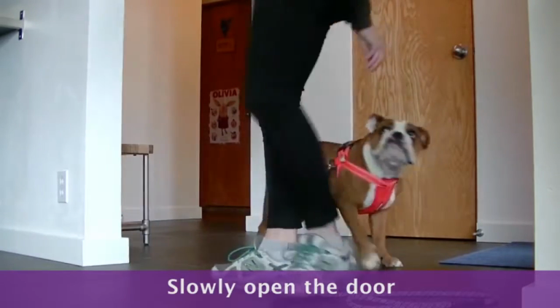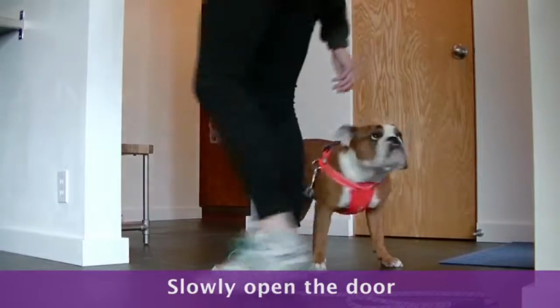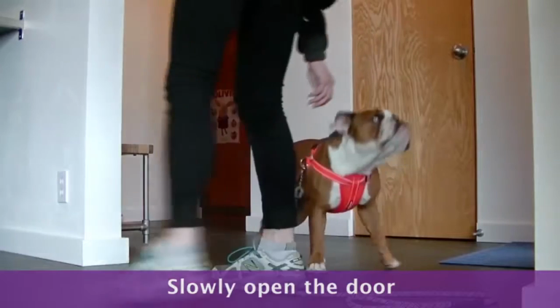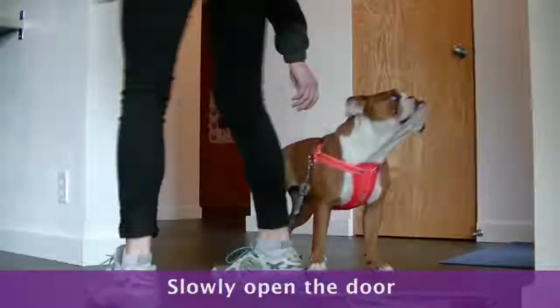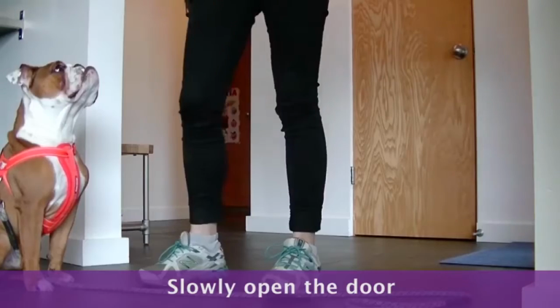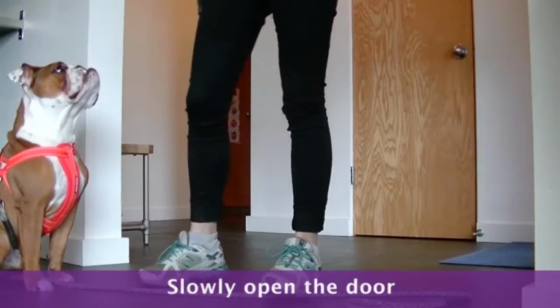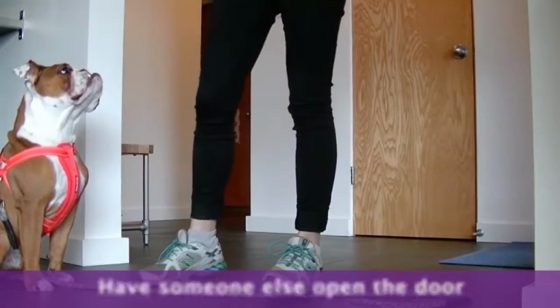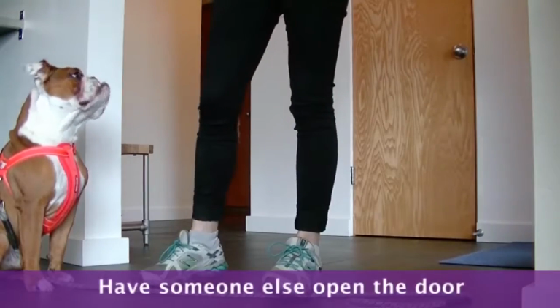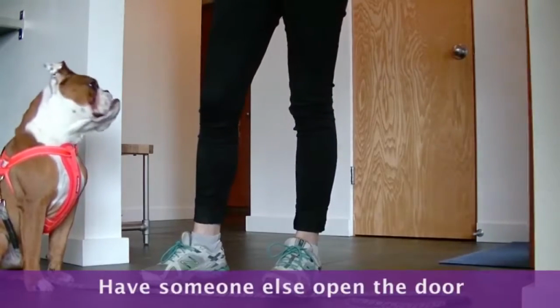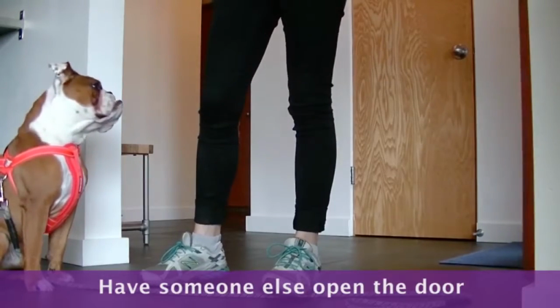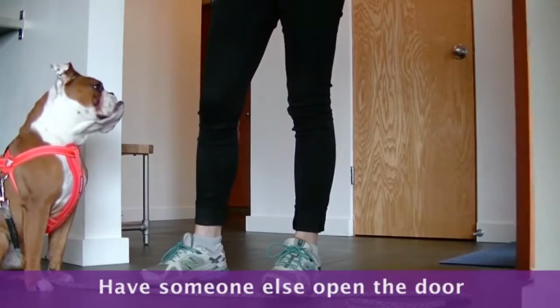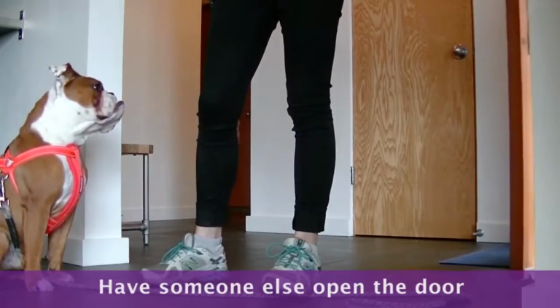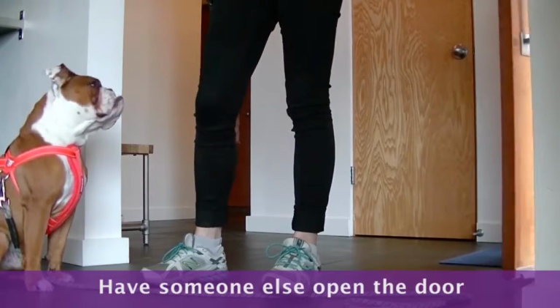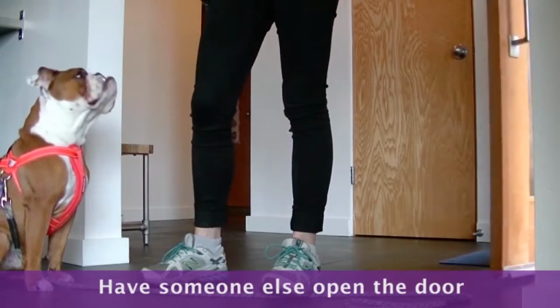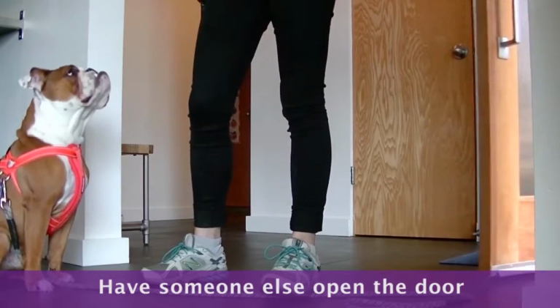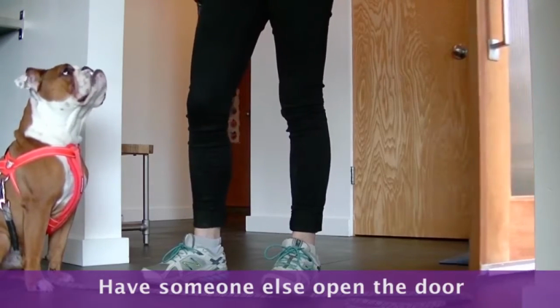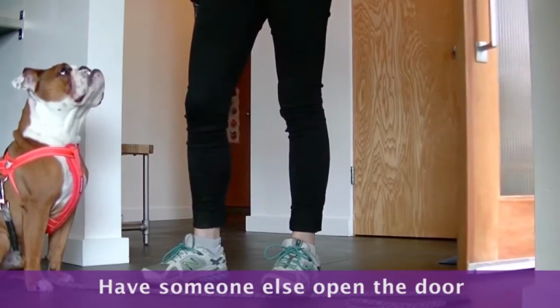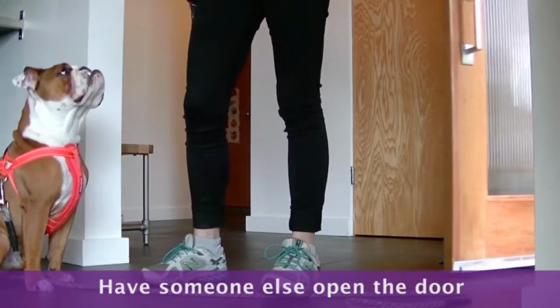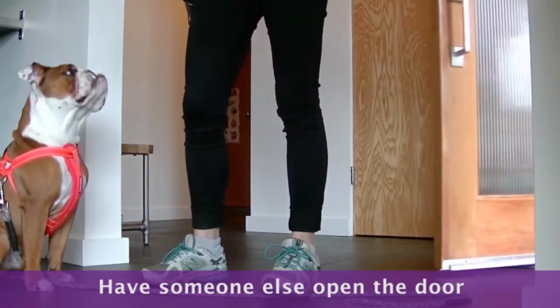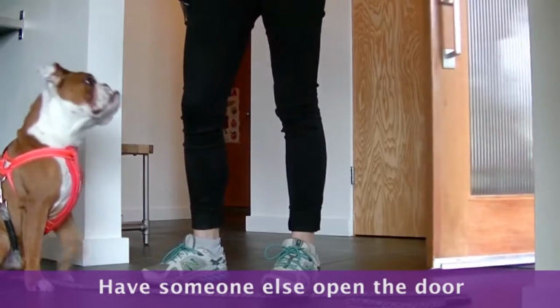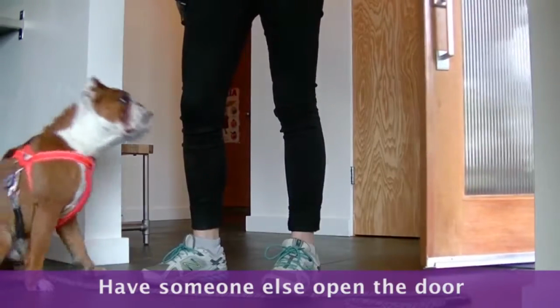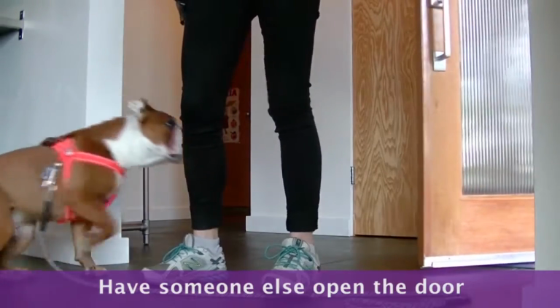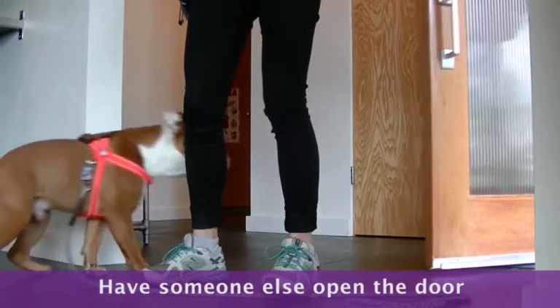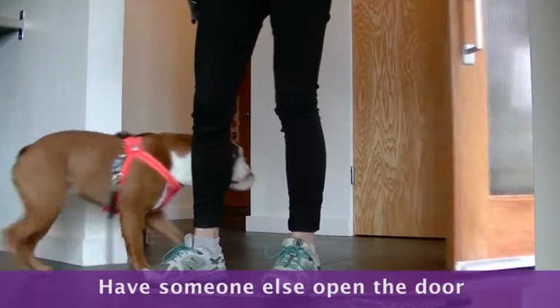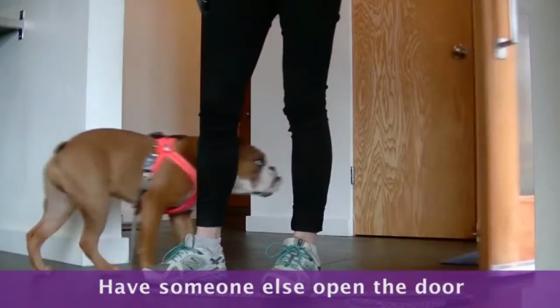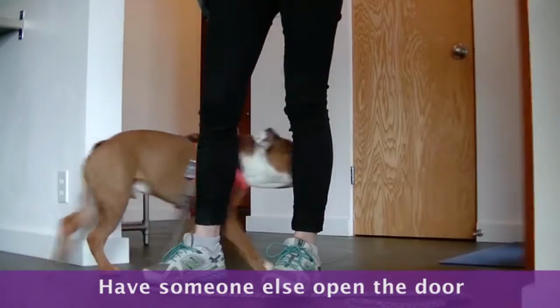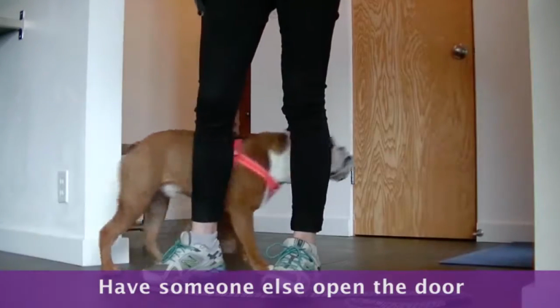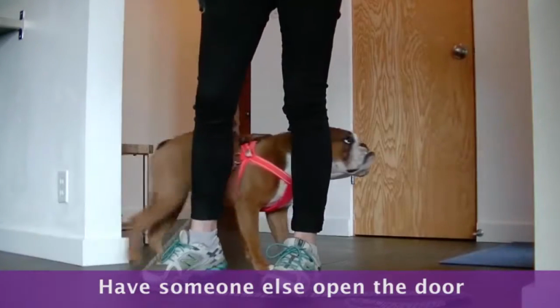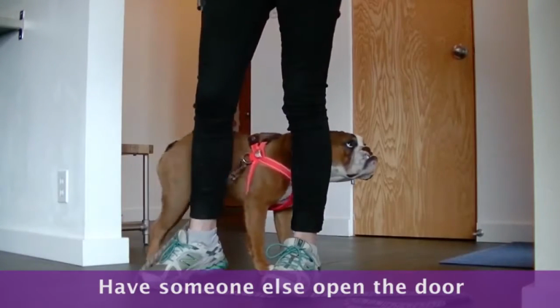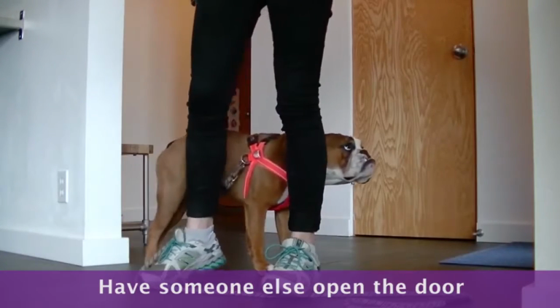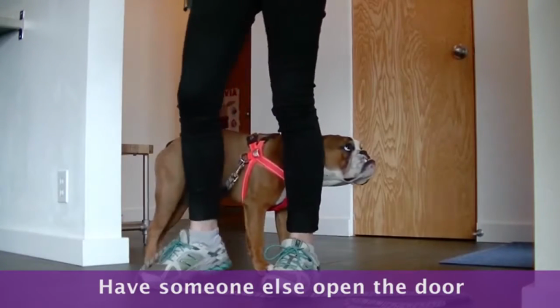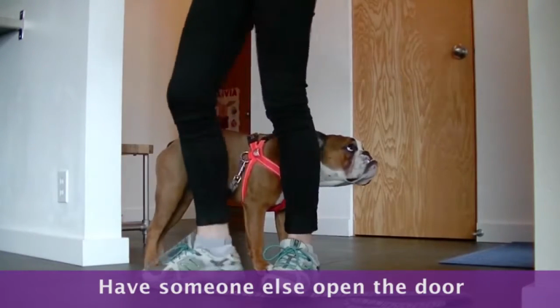Next, have someone behind the door start to come in. If the dog breaks the wait, close the door on the person and start again.